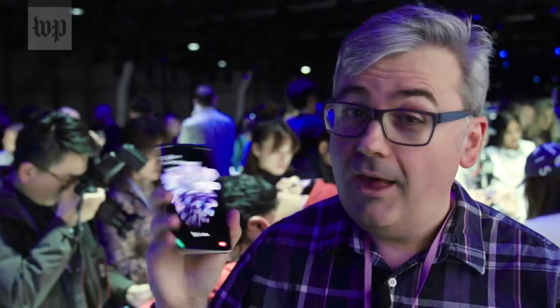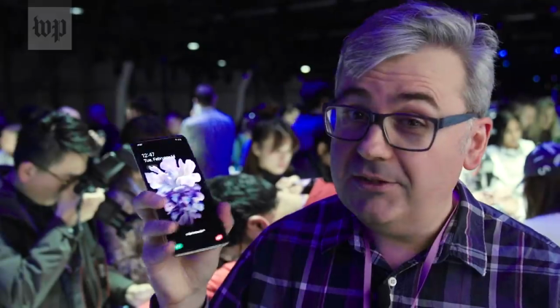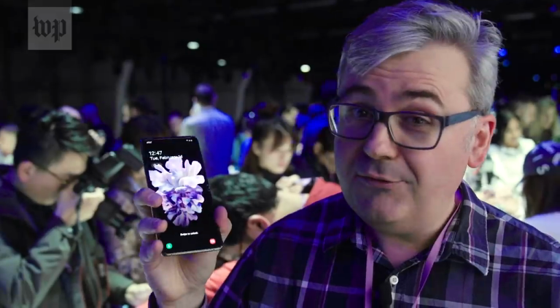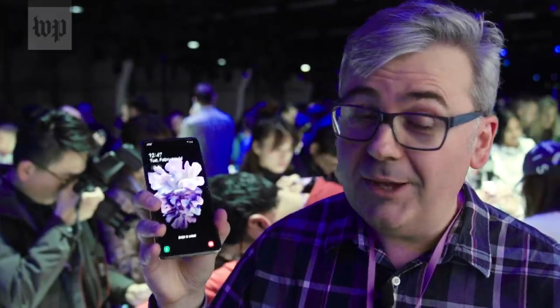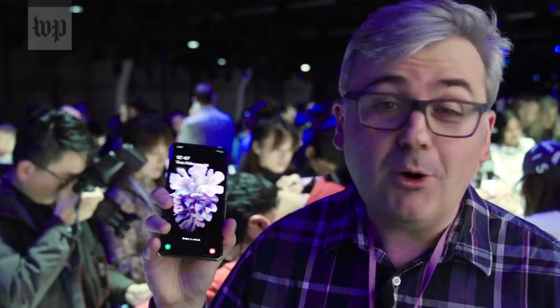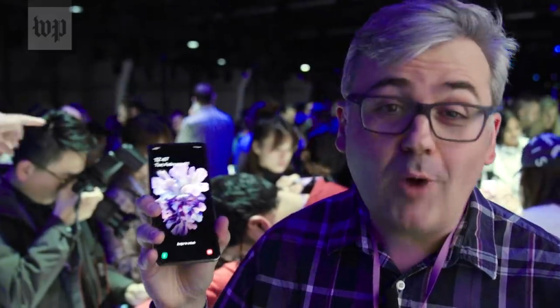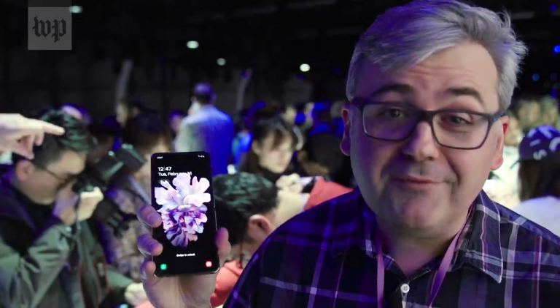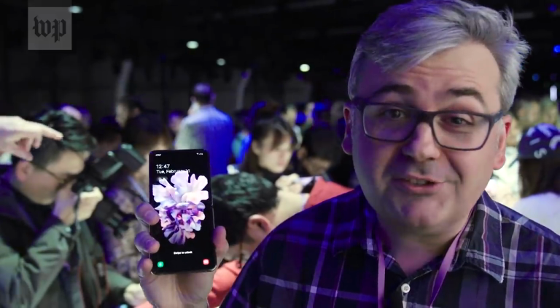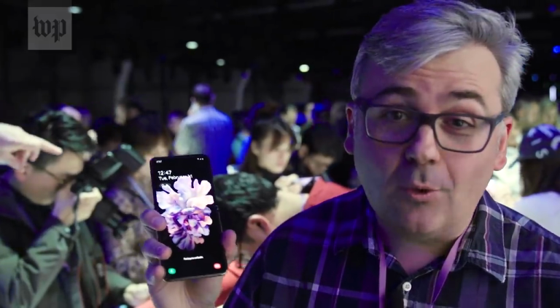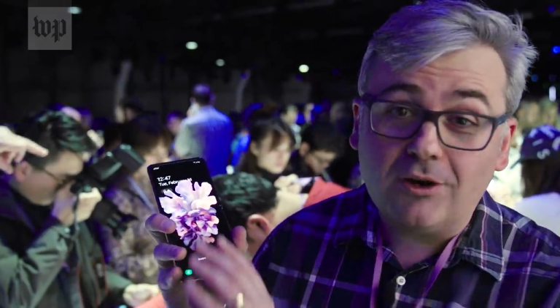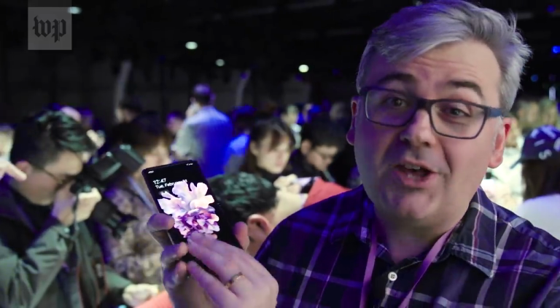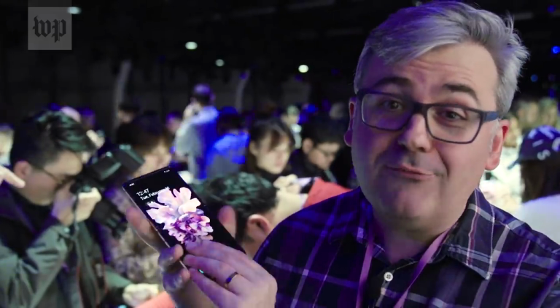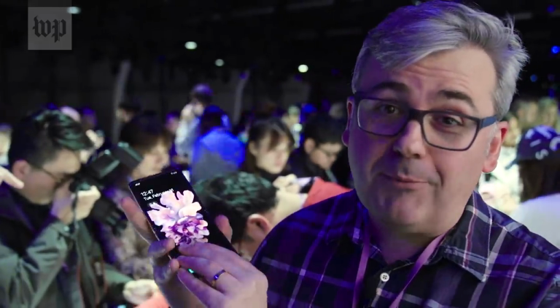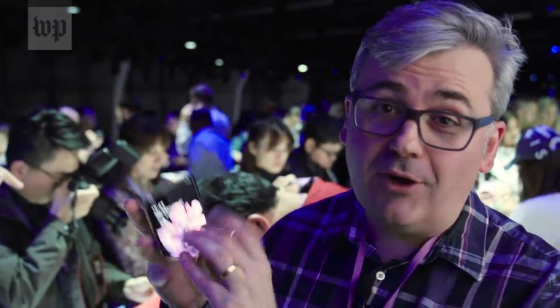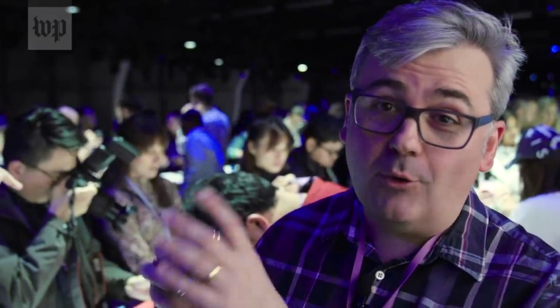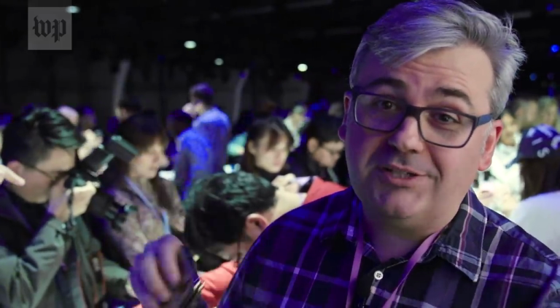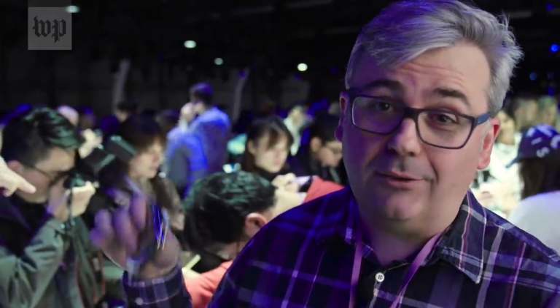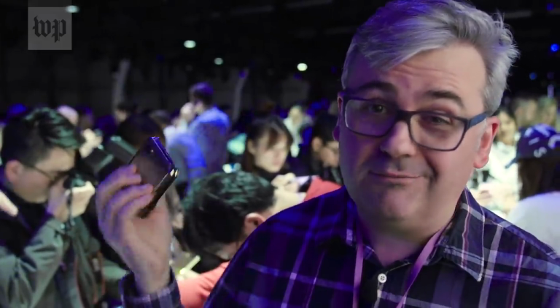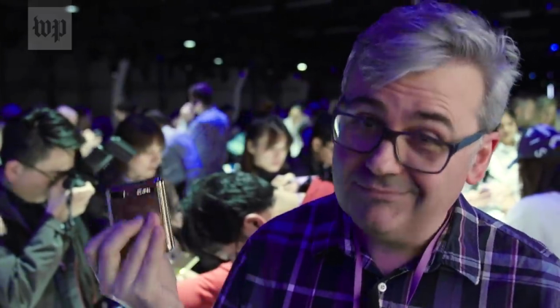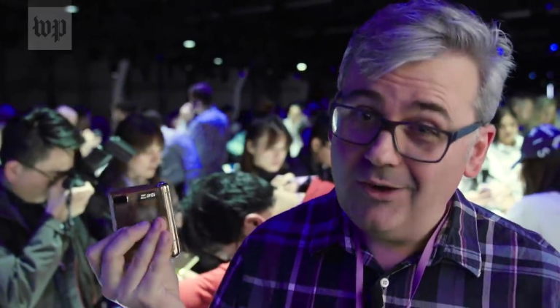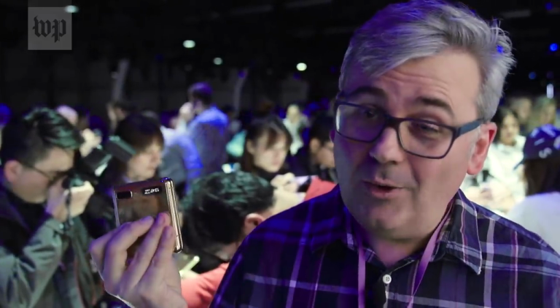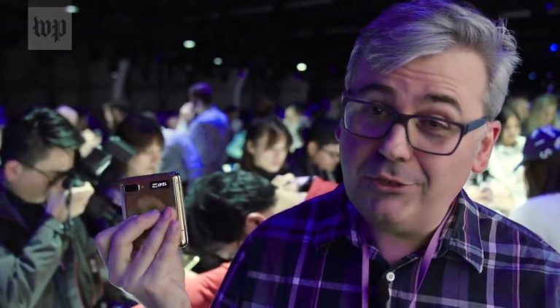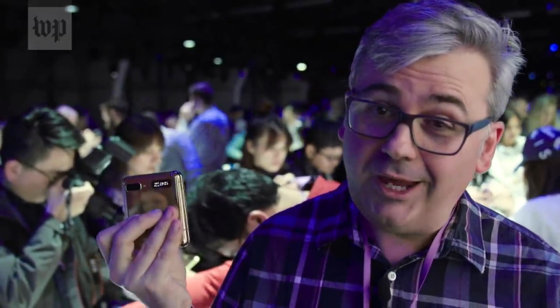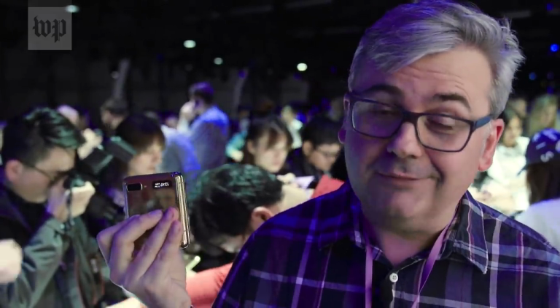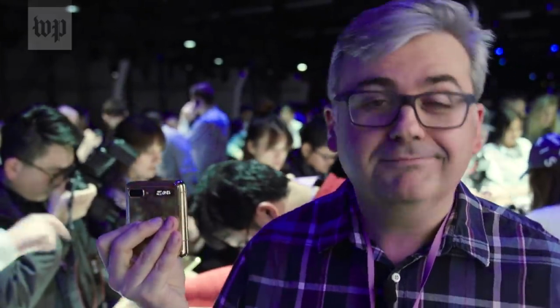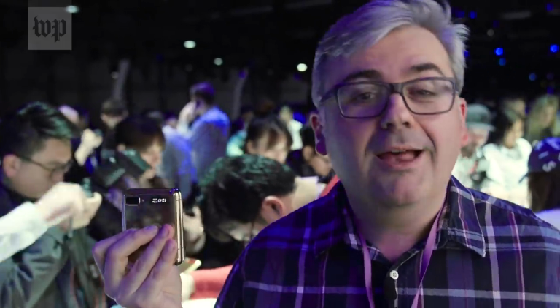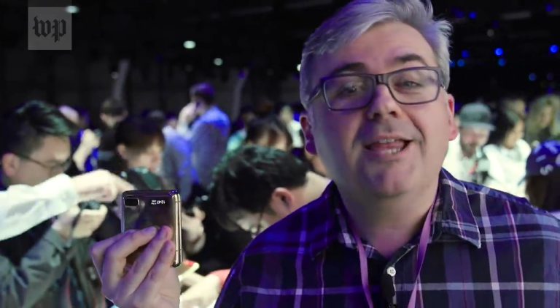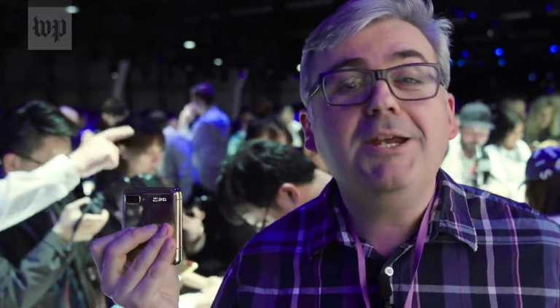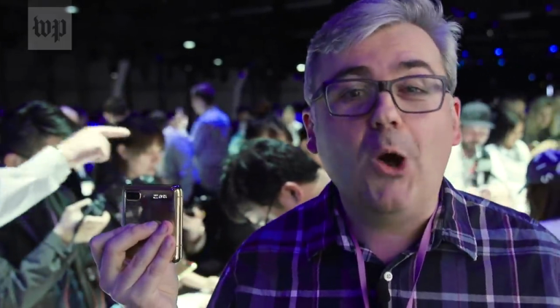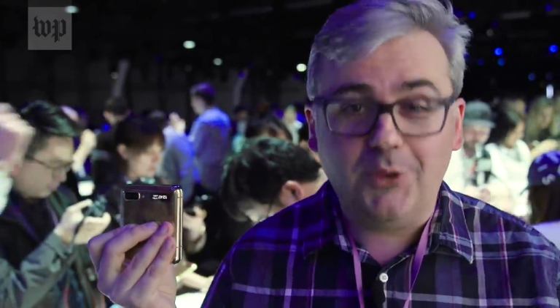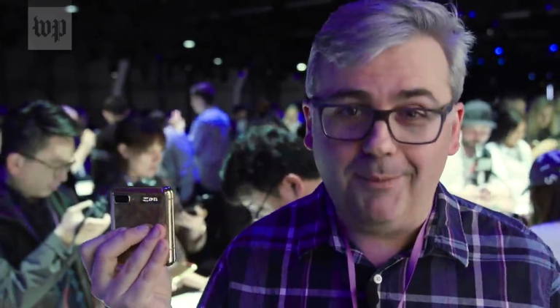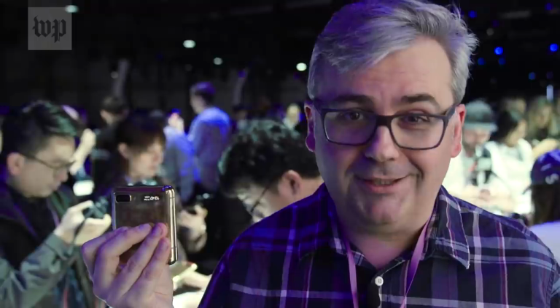The Z Flip arrives in stores on February 14th. What do you think? Let me know in the comments.